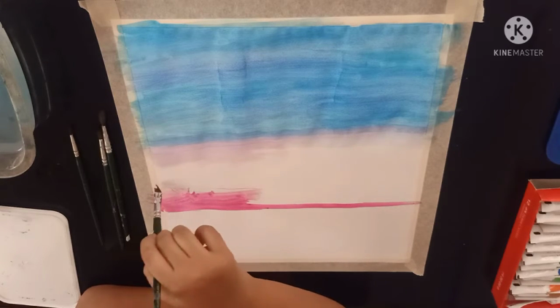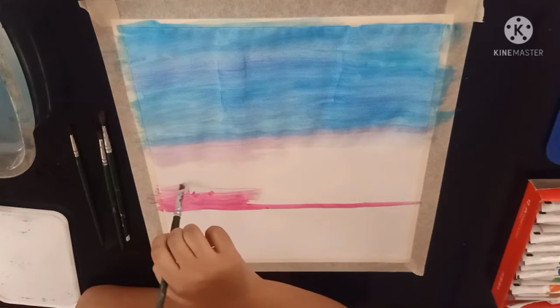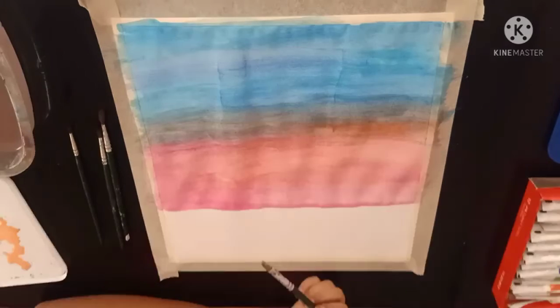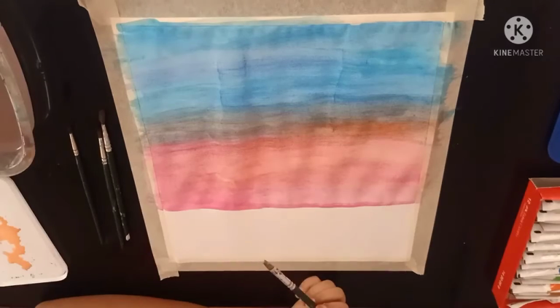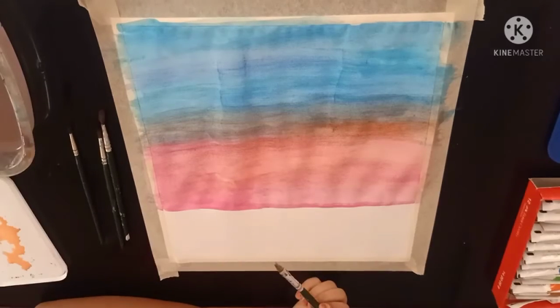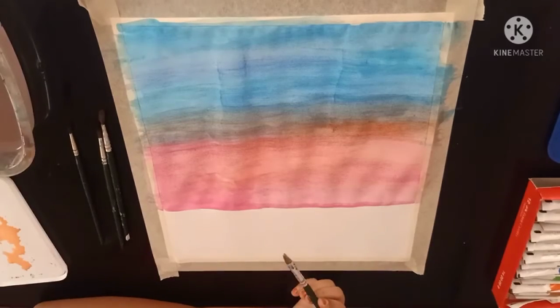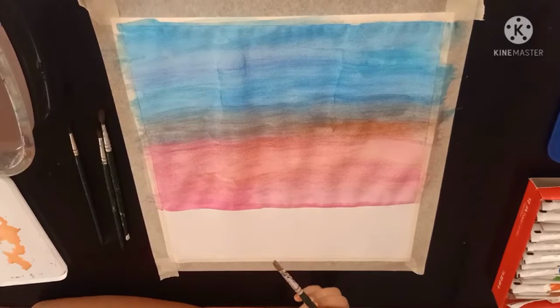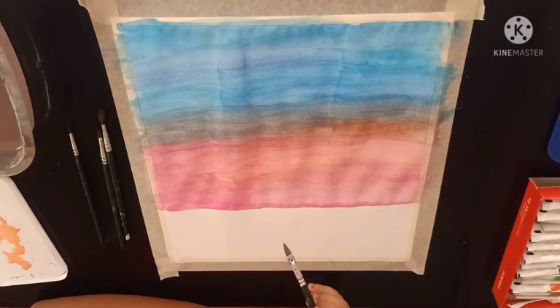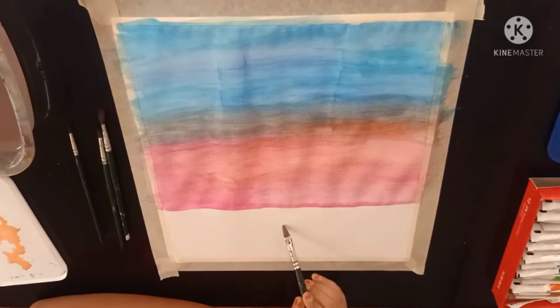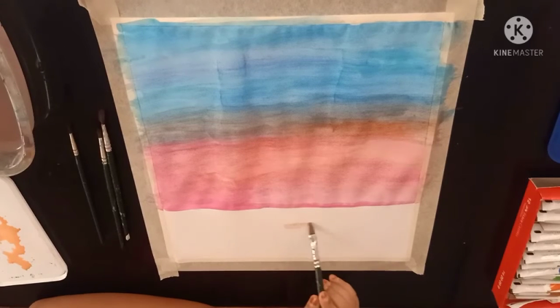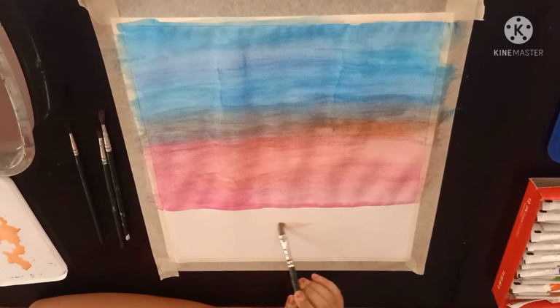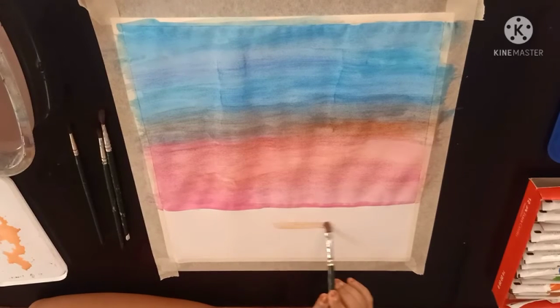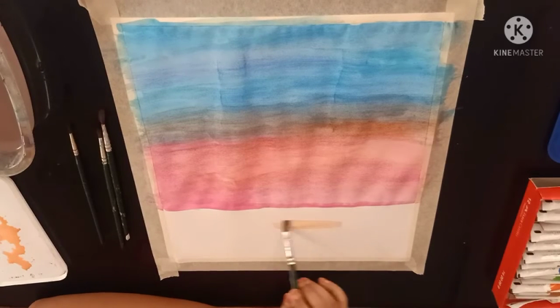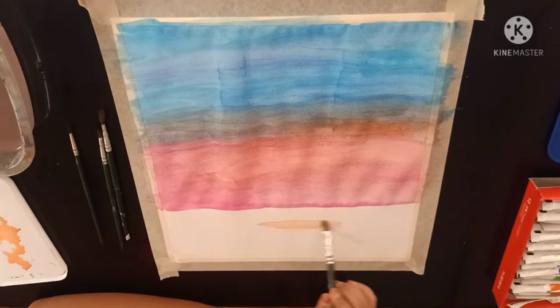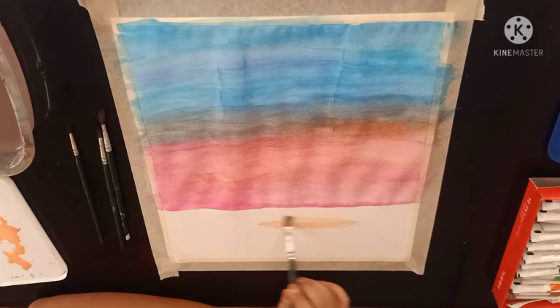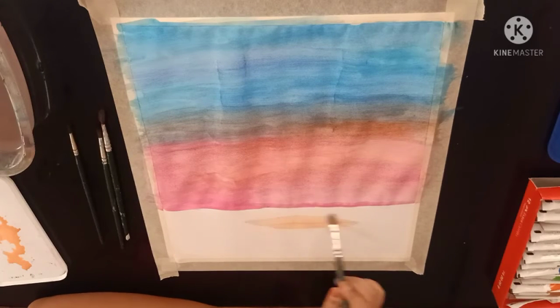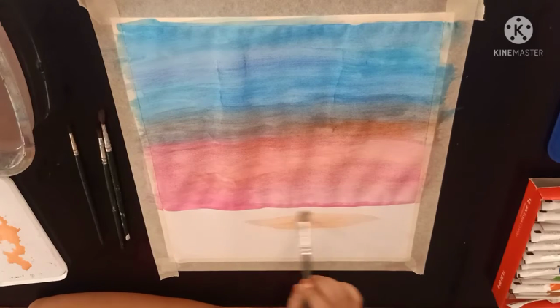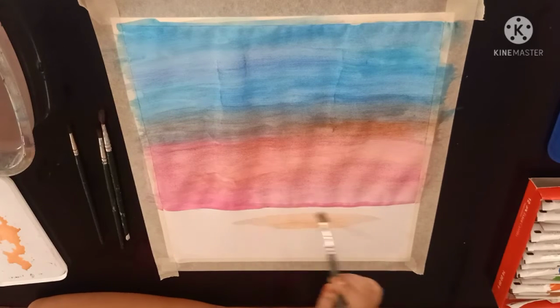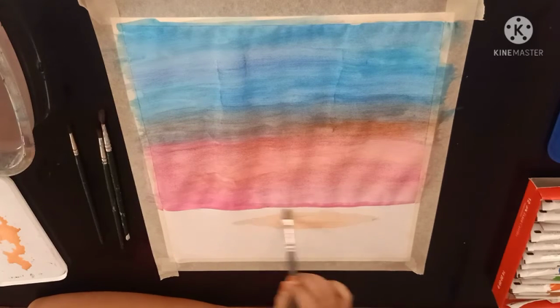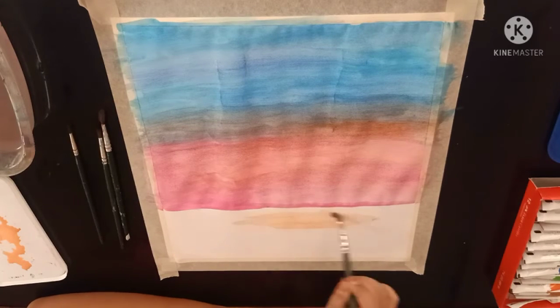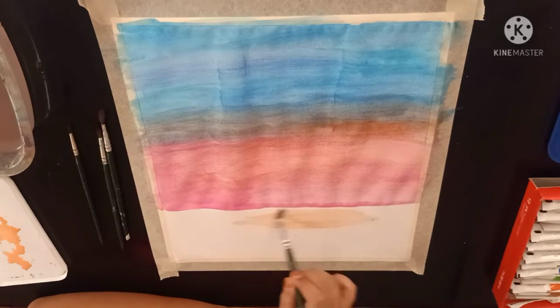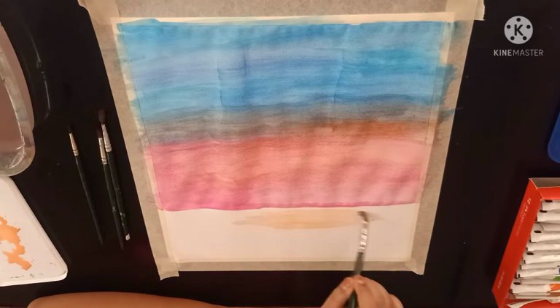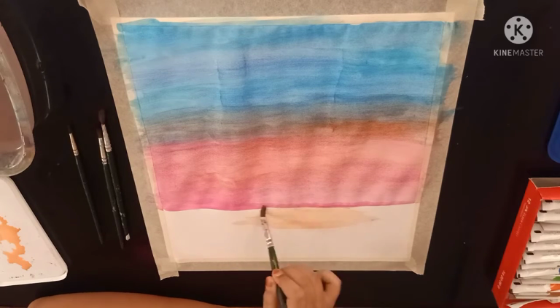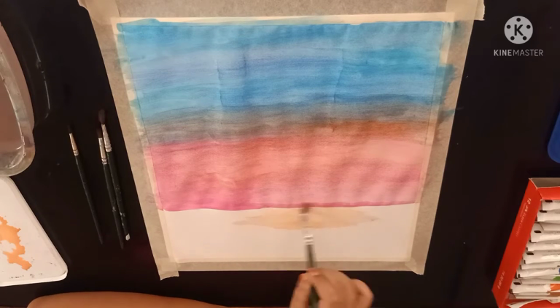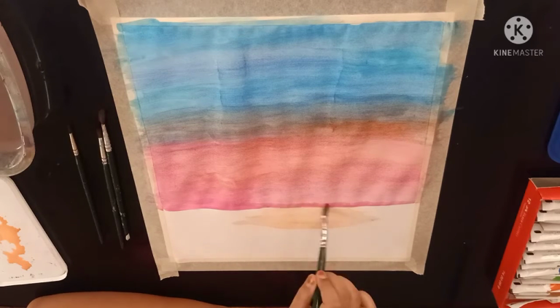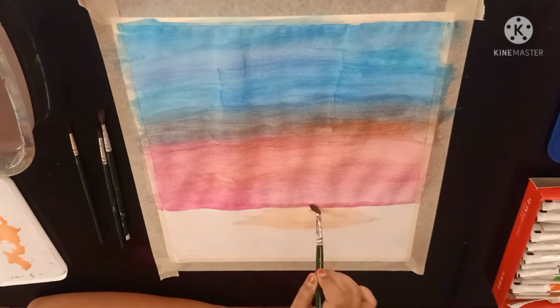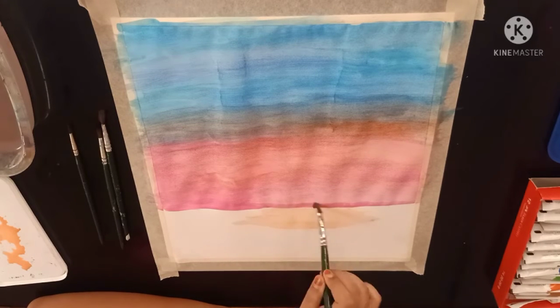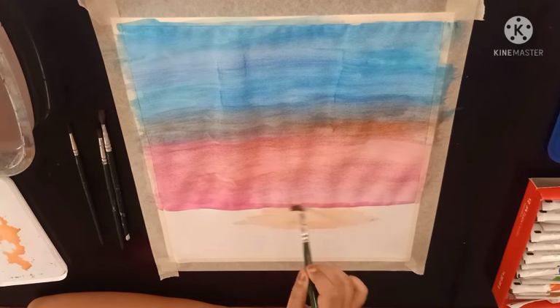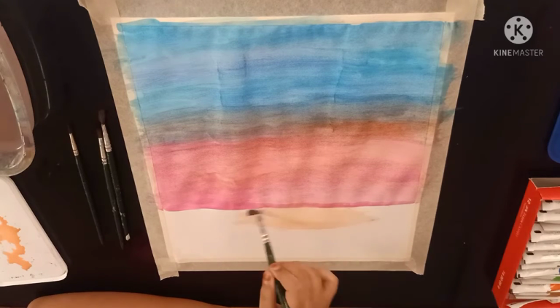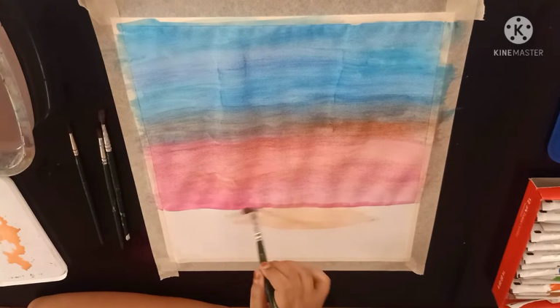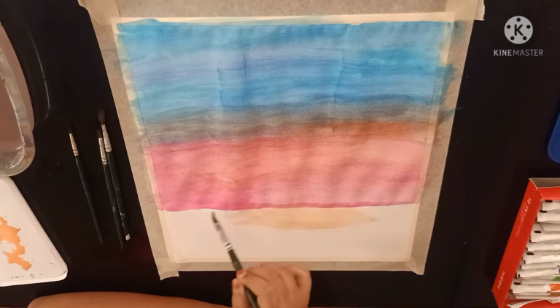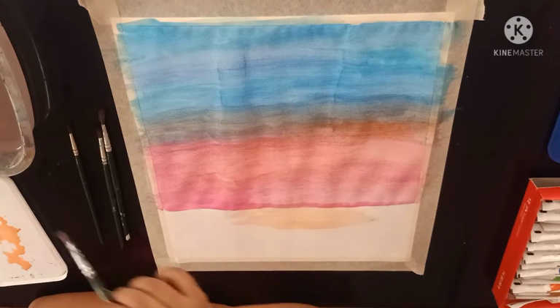Now I am using my orange and white mixed colour for the below part.